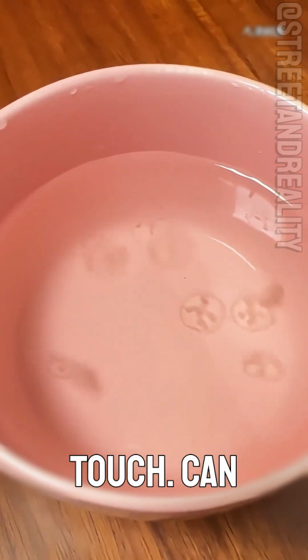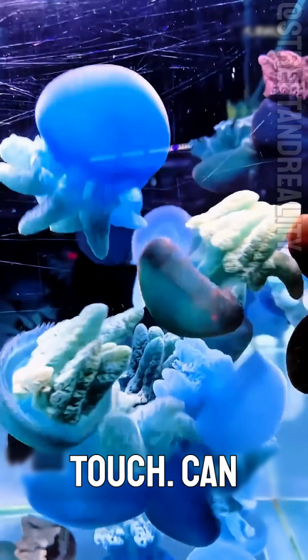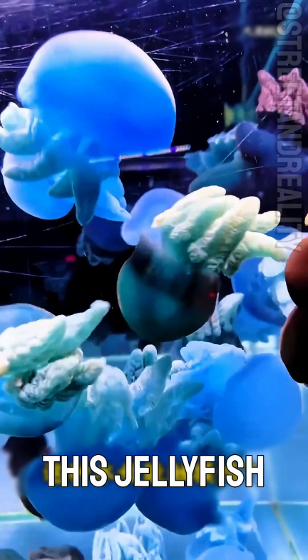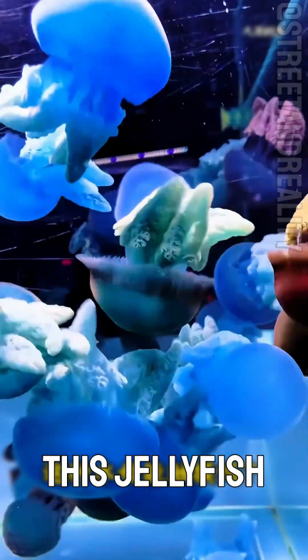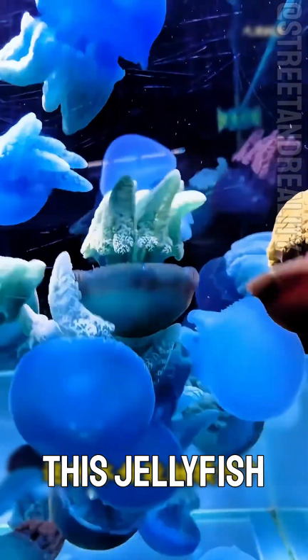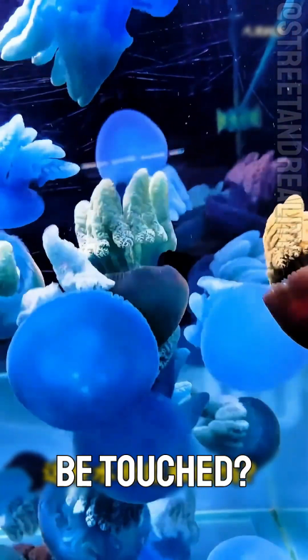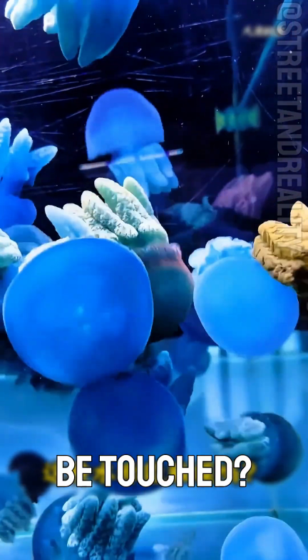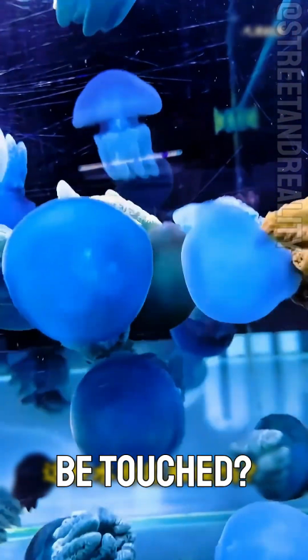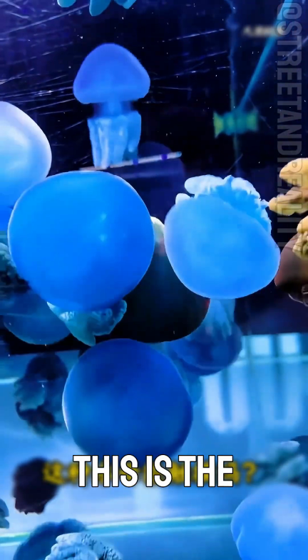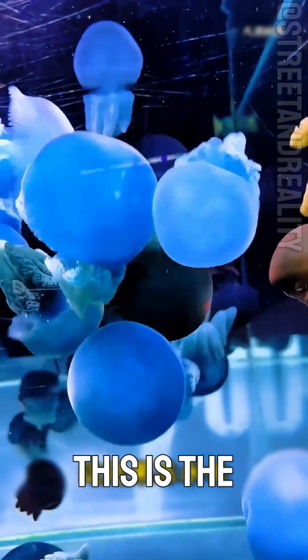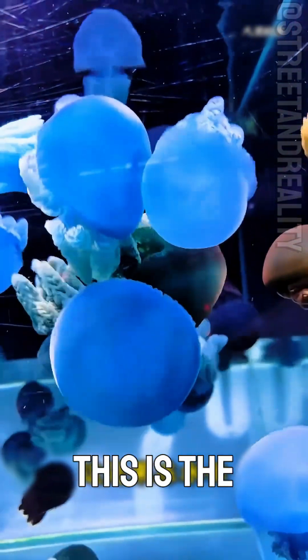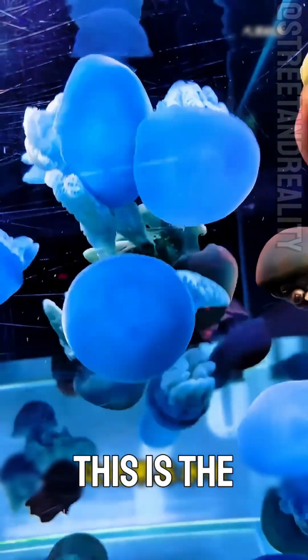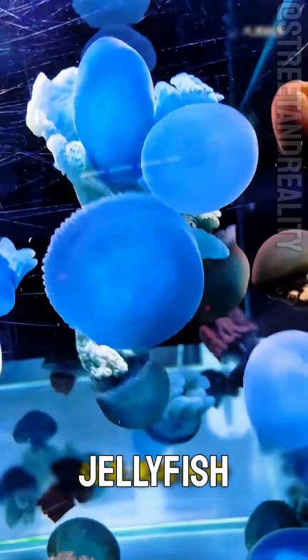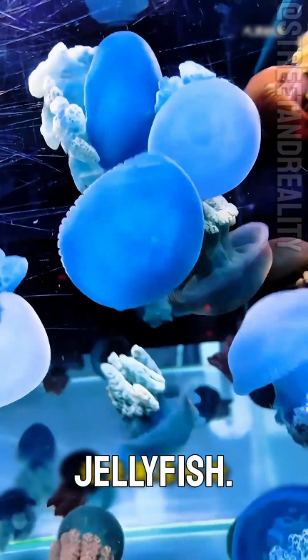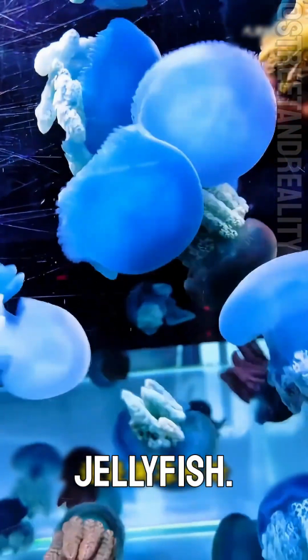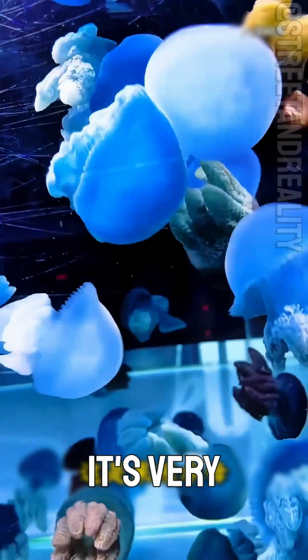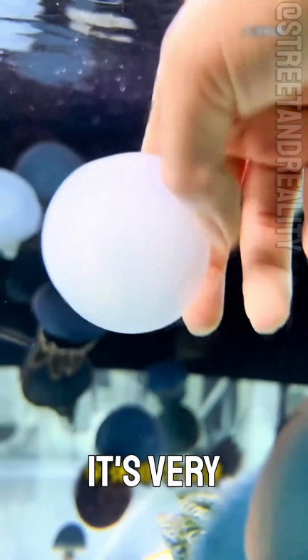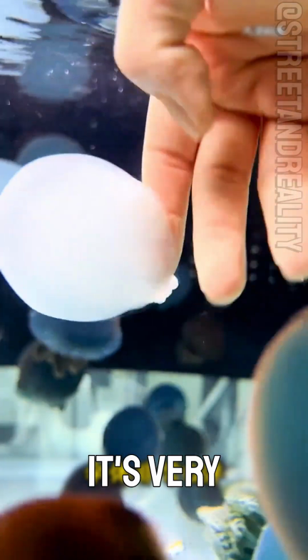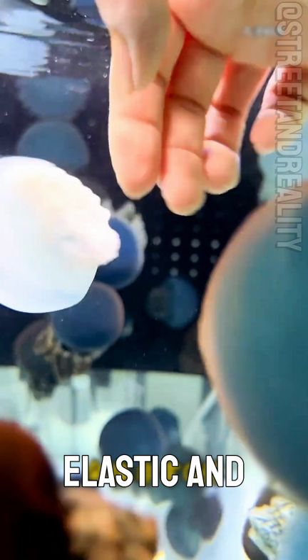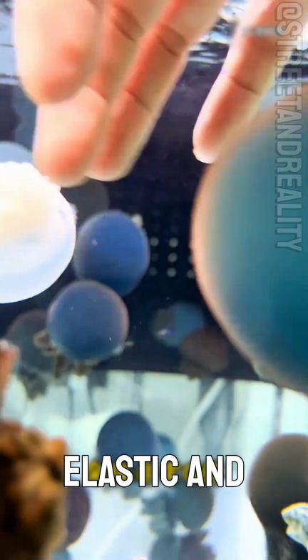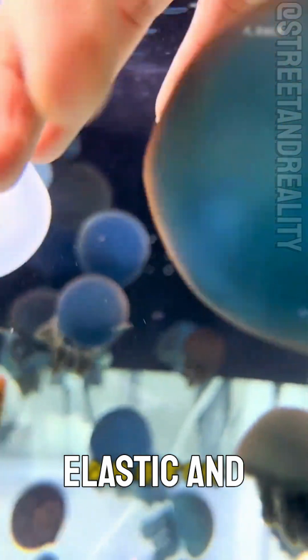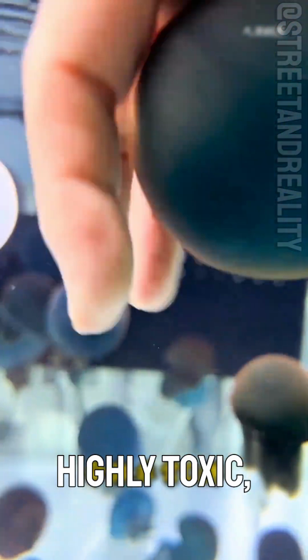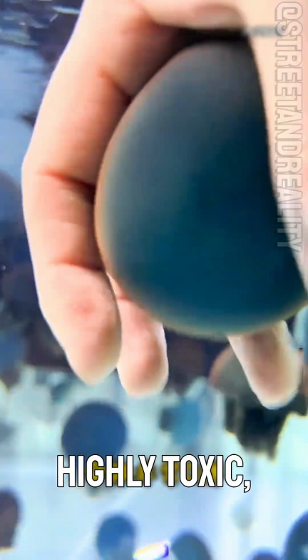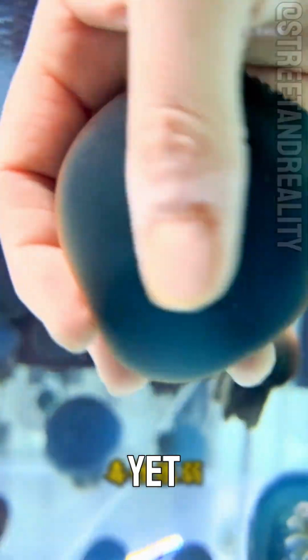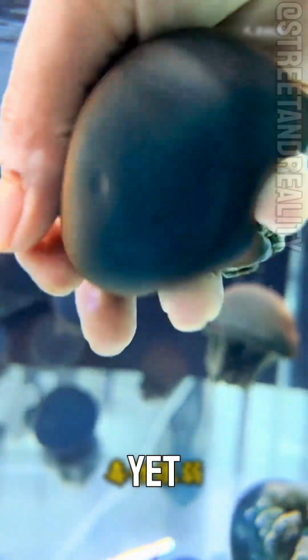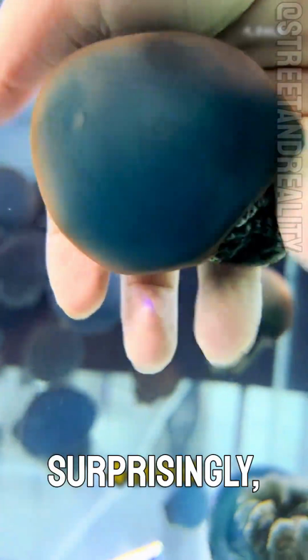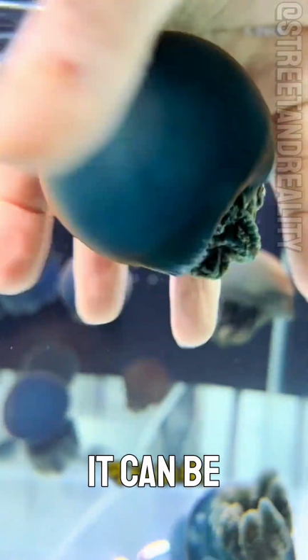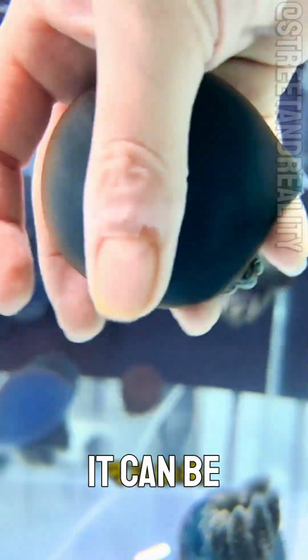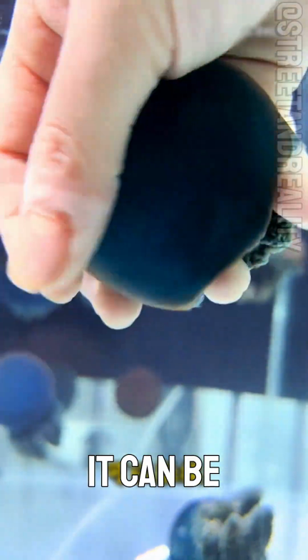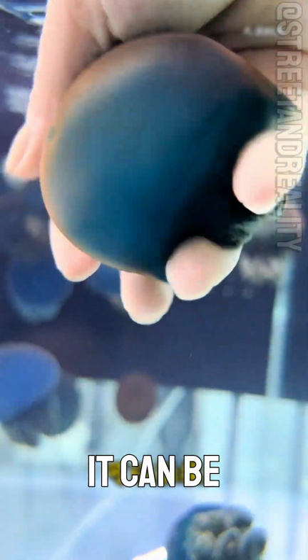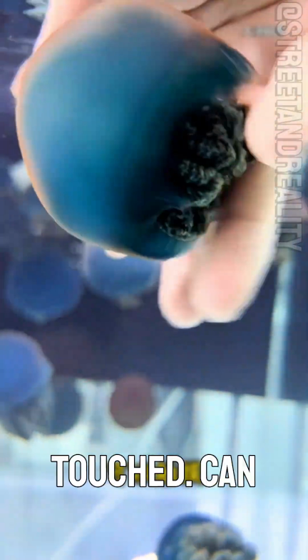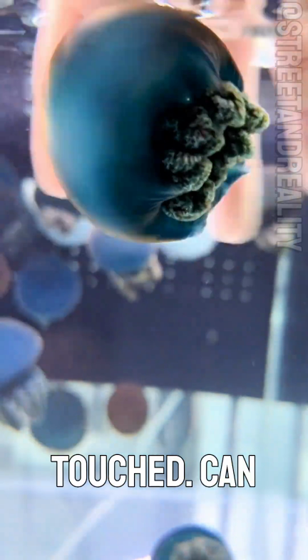Can this jellyfish be touched? This is the jellyfish jellyfish. It's very elastic and highly toxic, yet surprisingly, it can be touched.